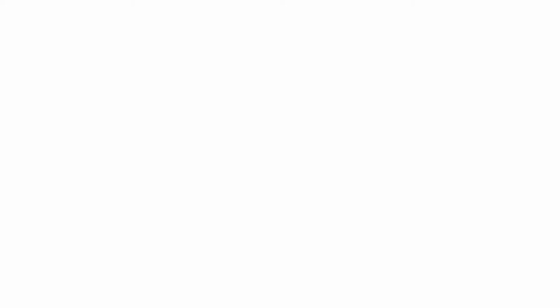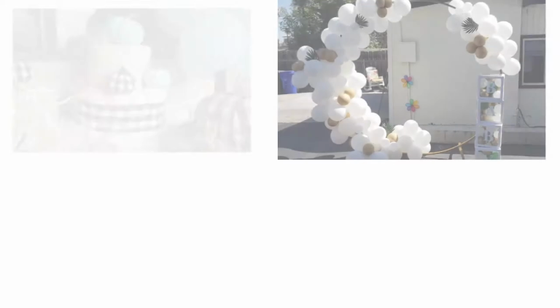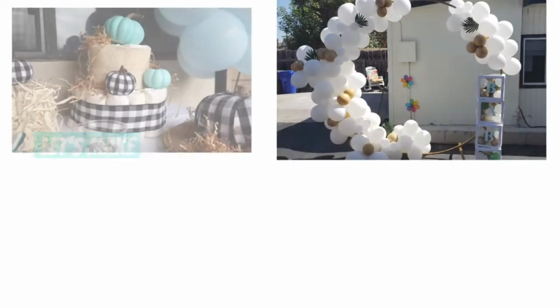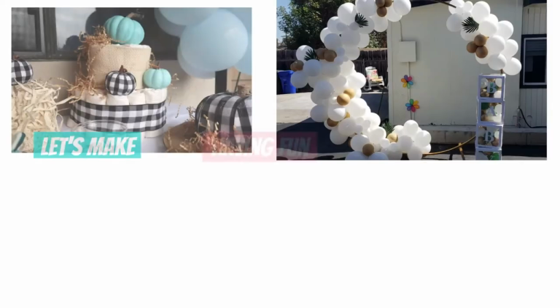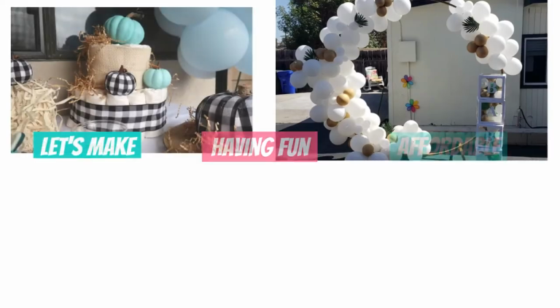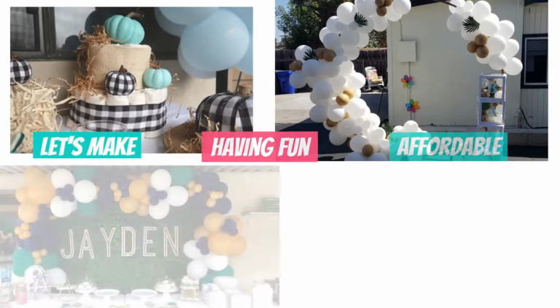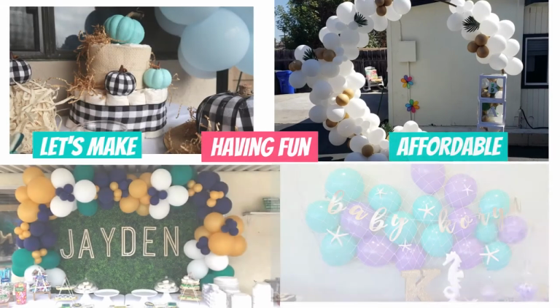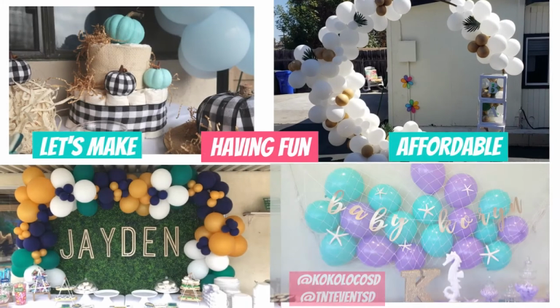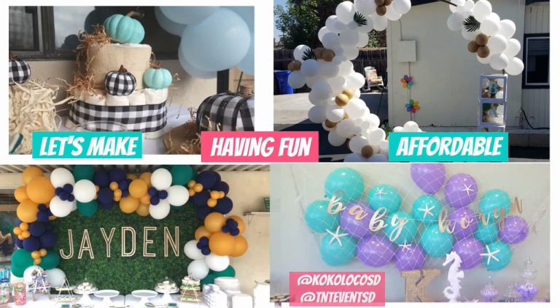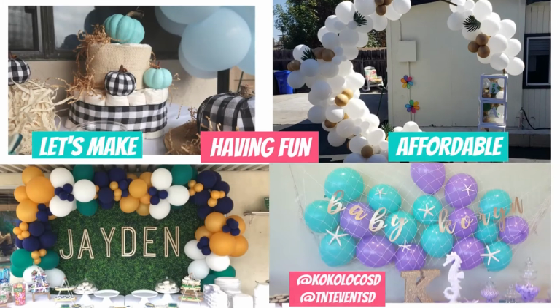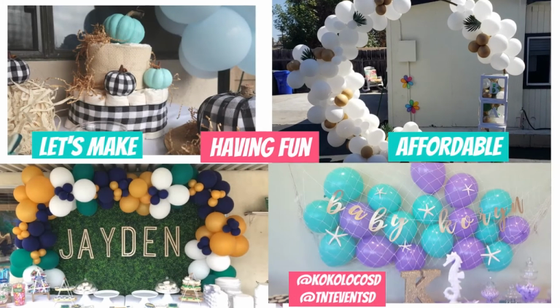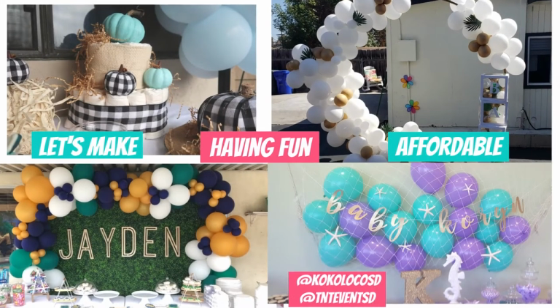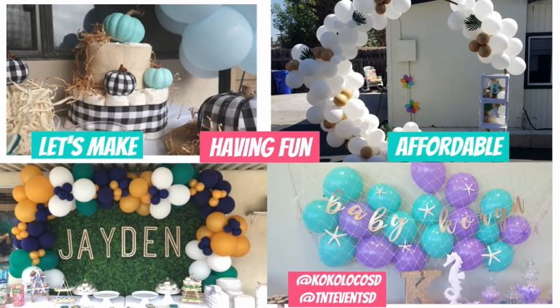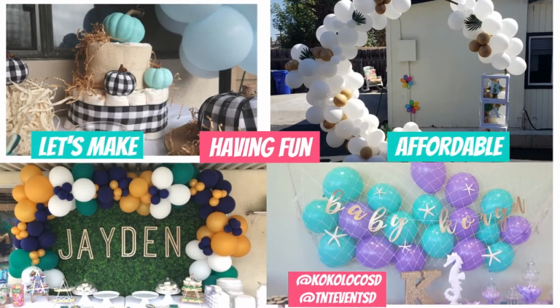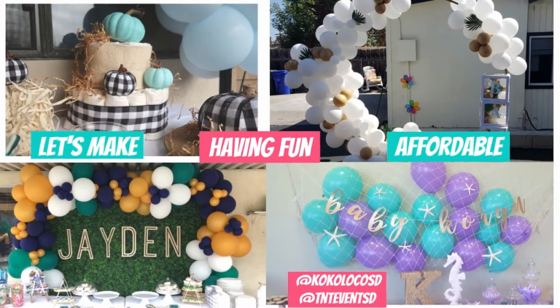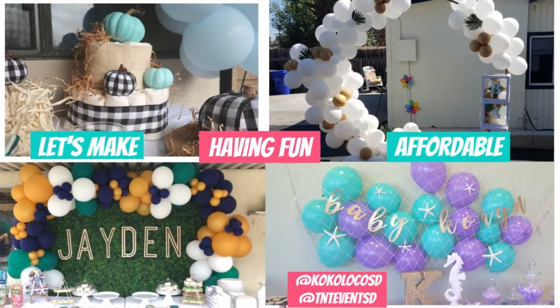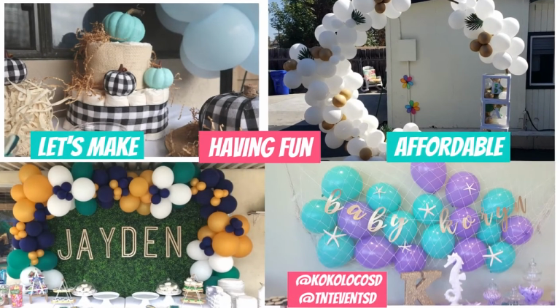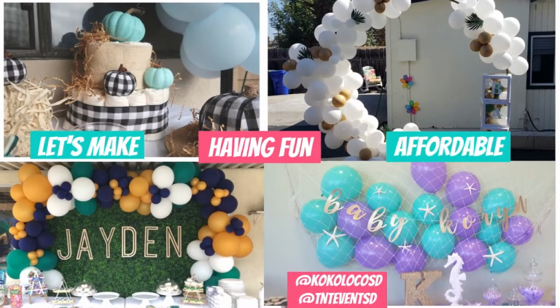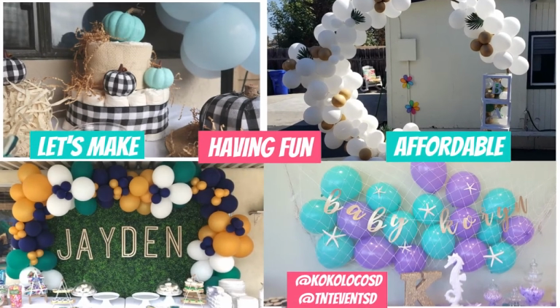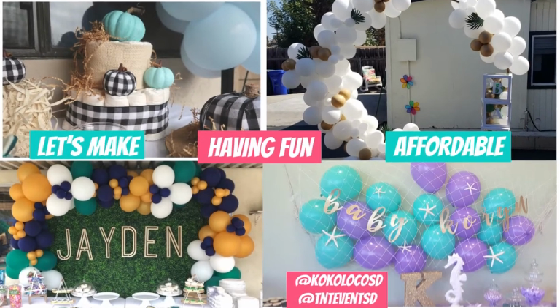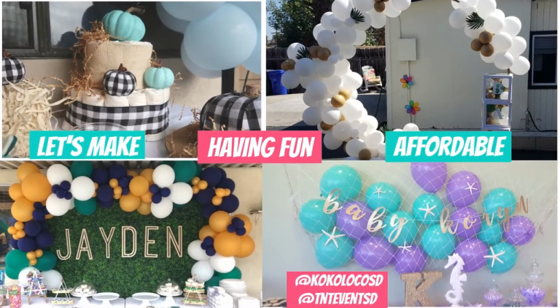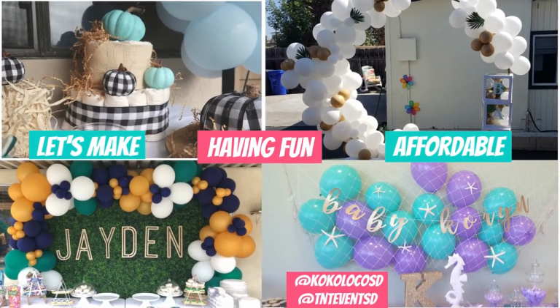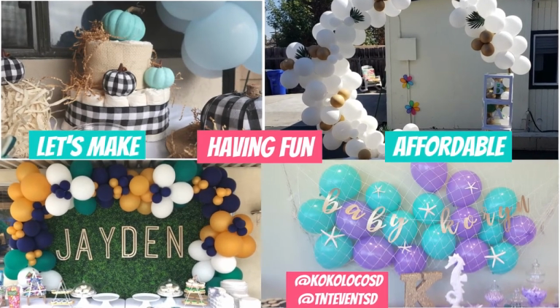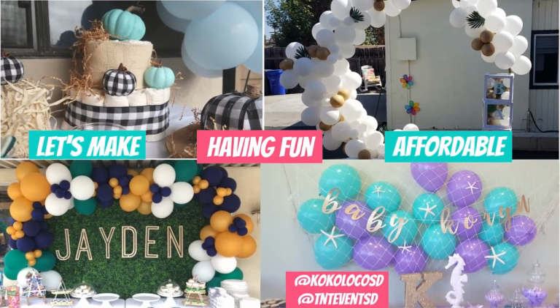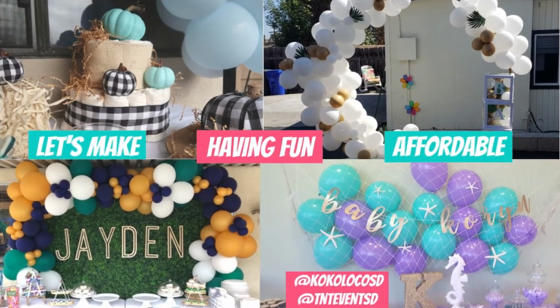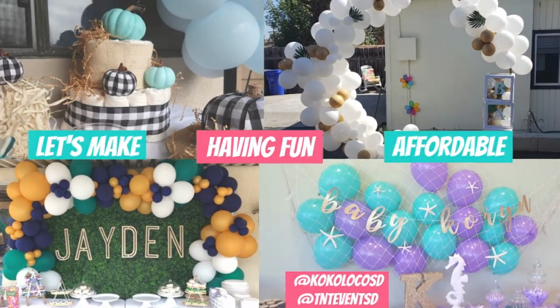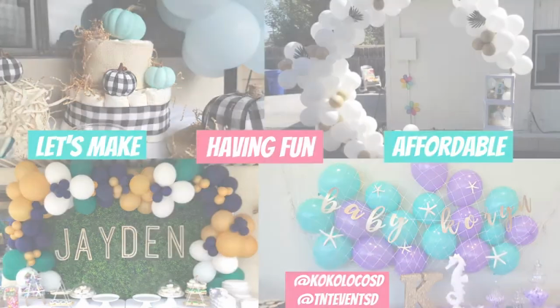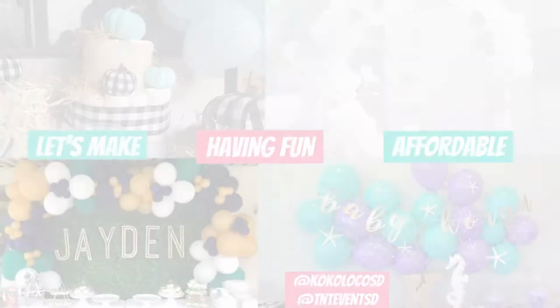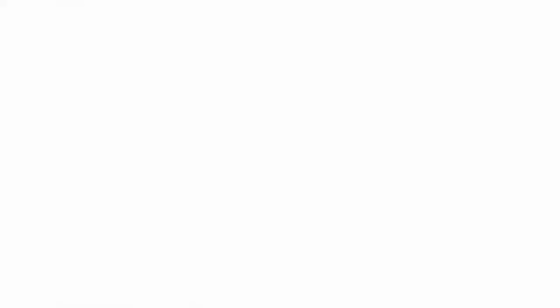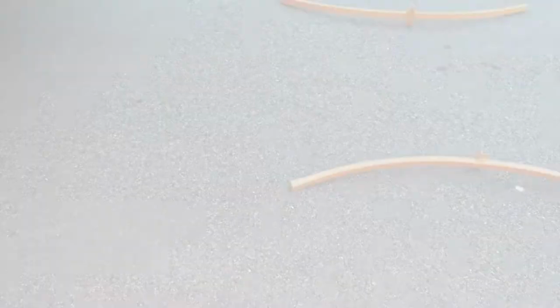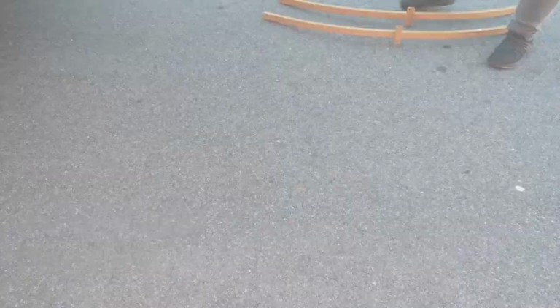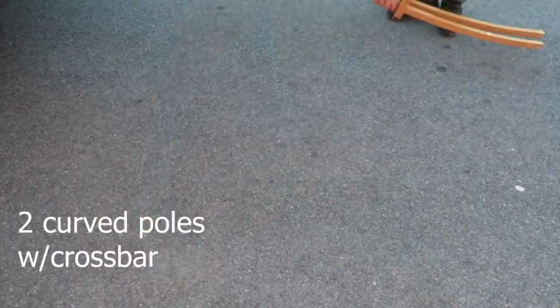Hey, Crafty Fam, welcome back. Today we're setting up an 8-foot backdrop stand, so let's get into the supplies.